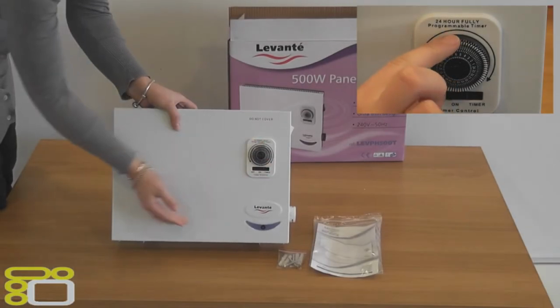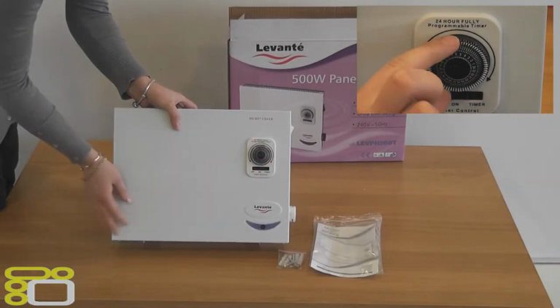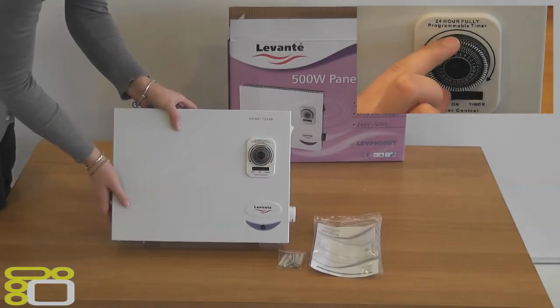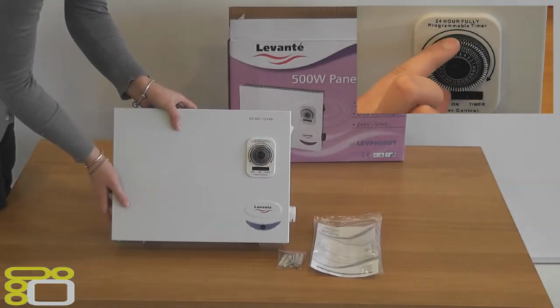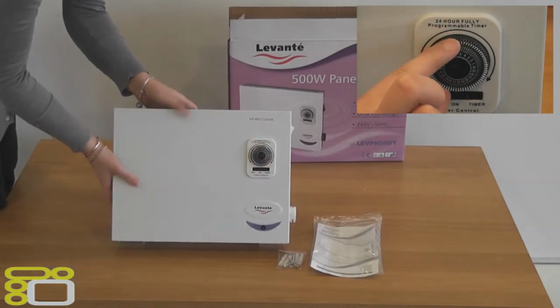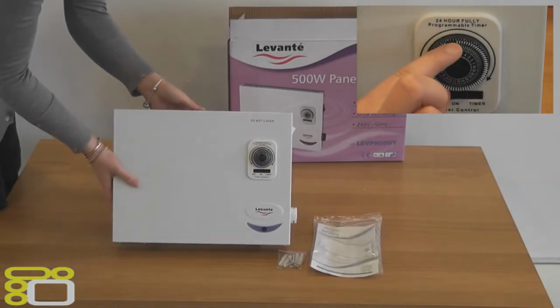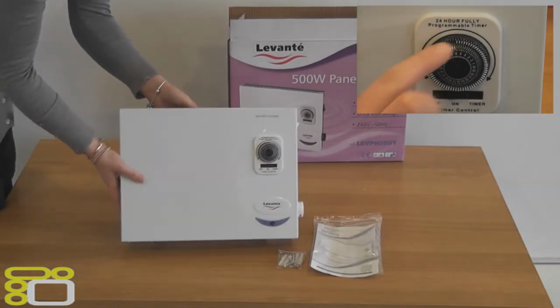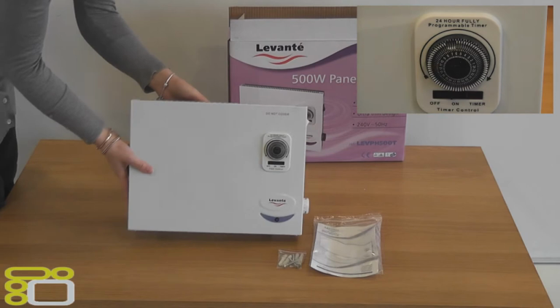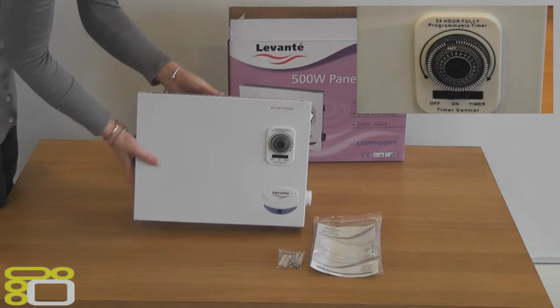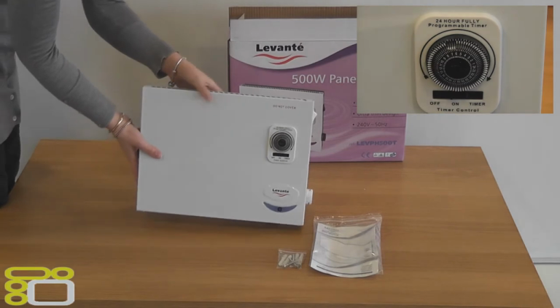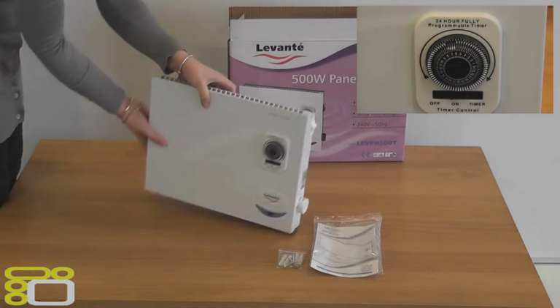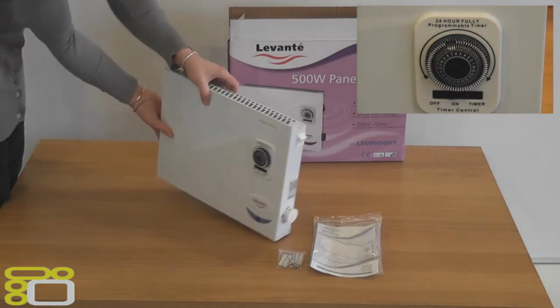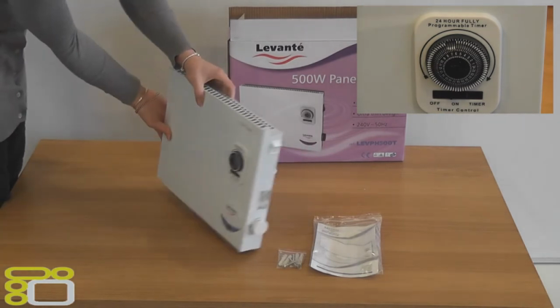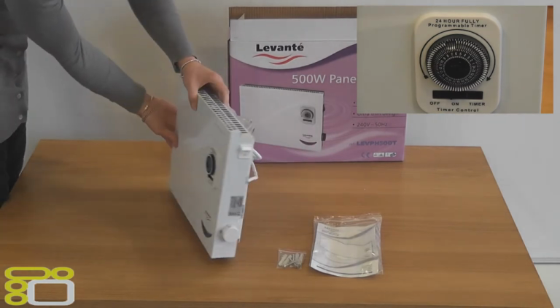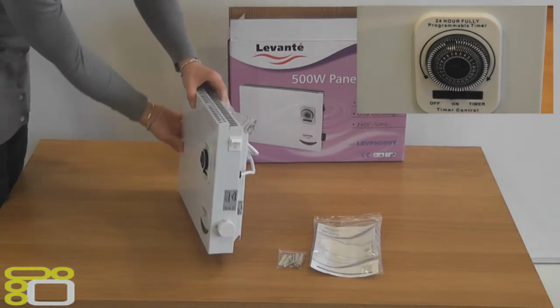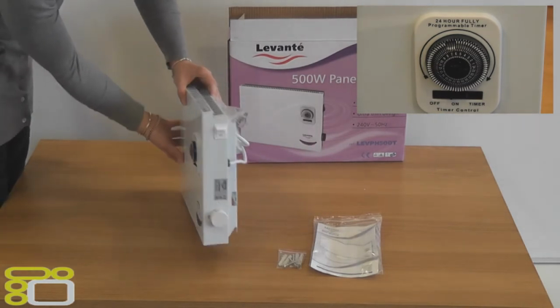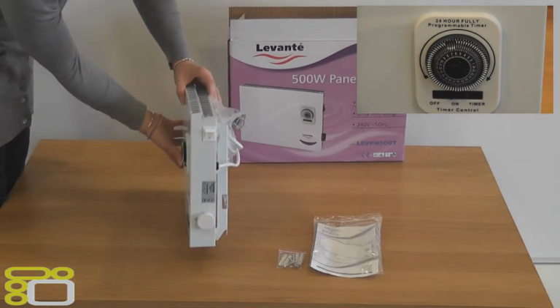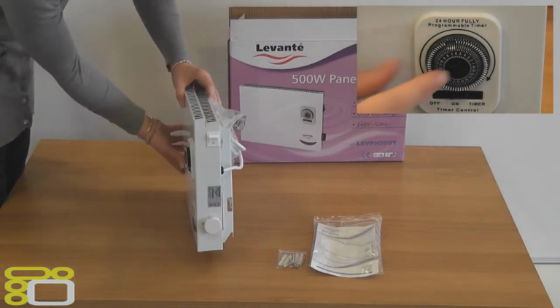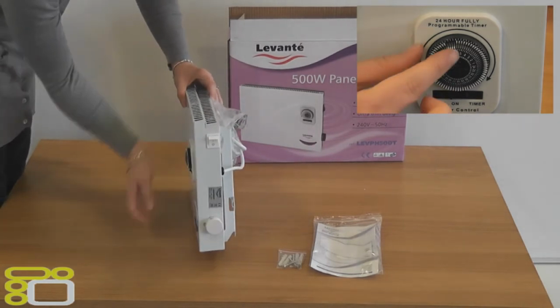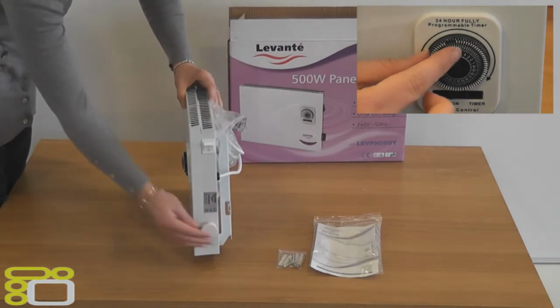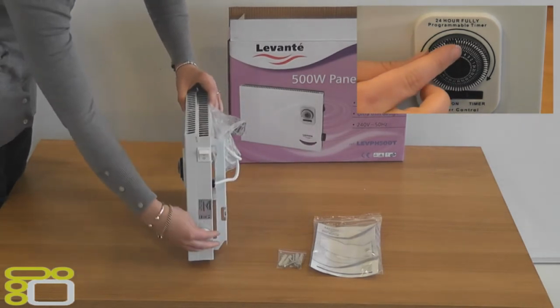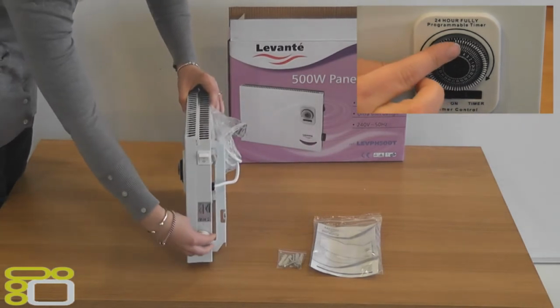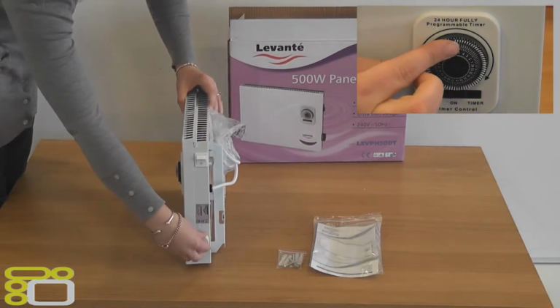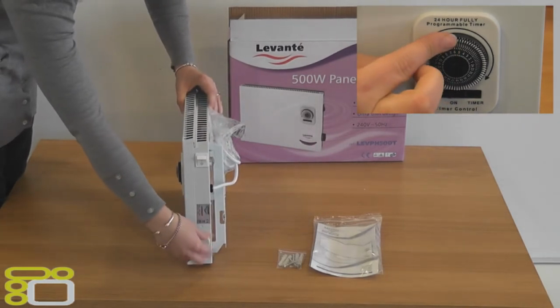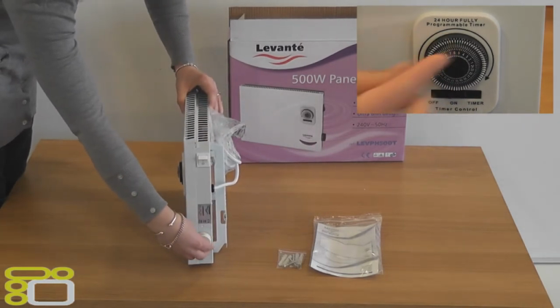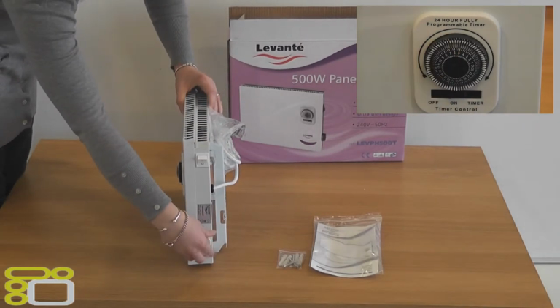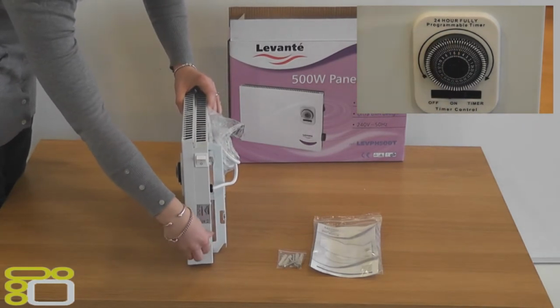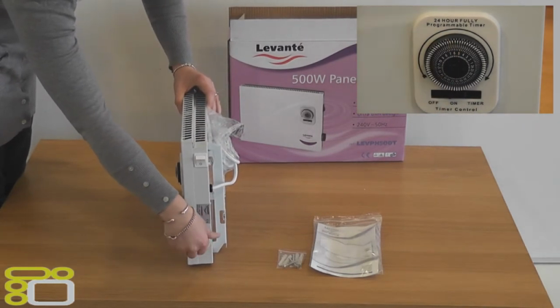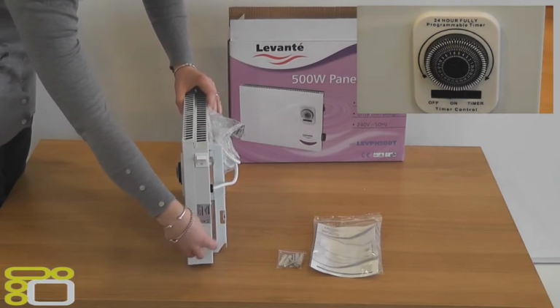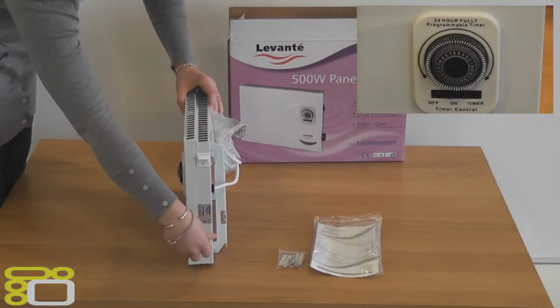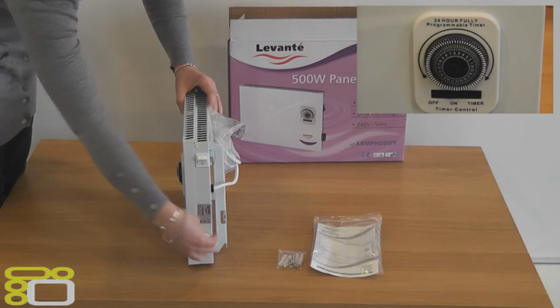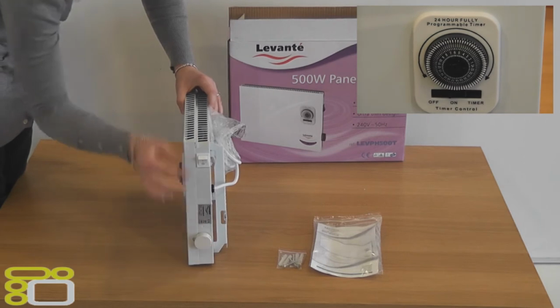On the front of the heater you will find the 24 hour timer, which is programmed by simply pushing the segments inwards for the heating on and outwards for the heating off.